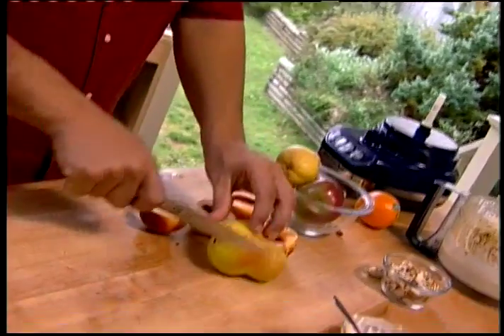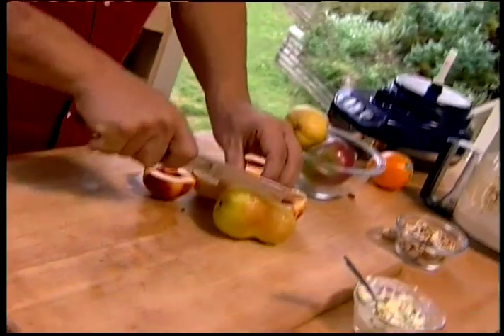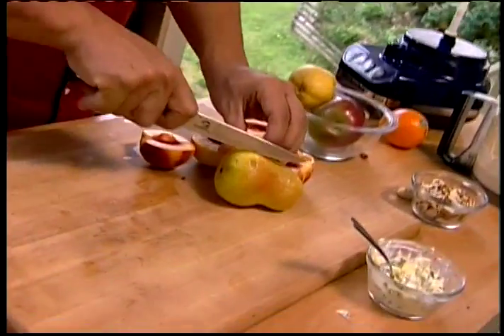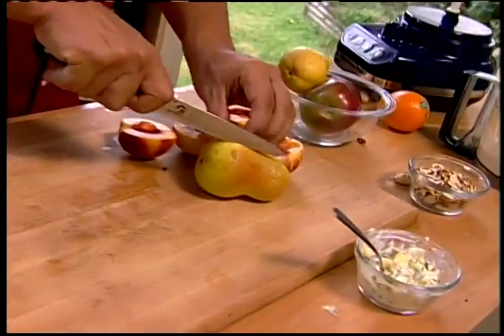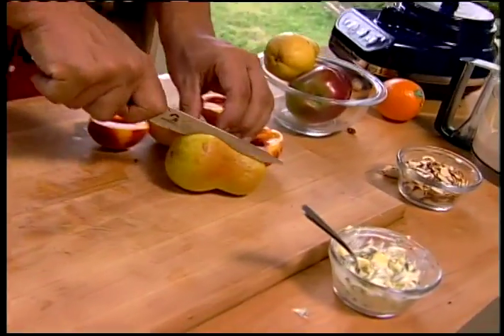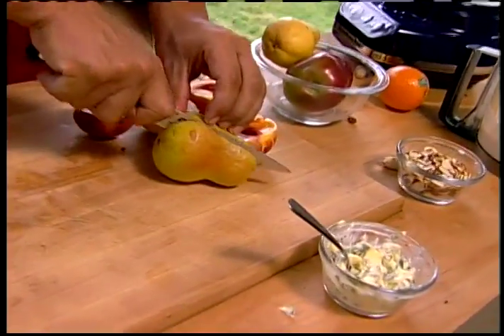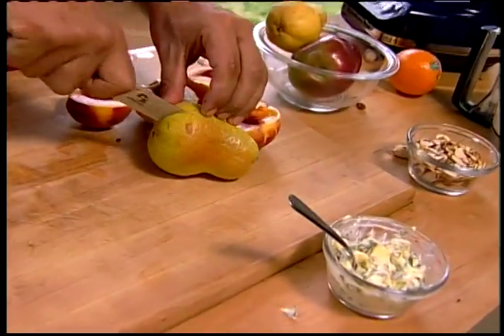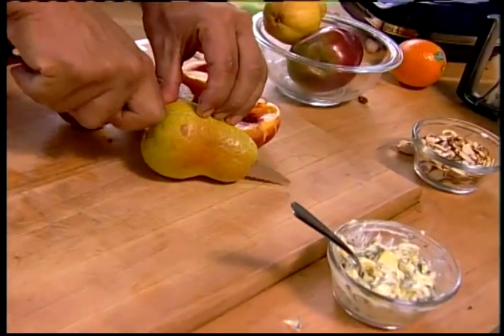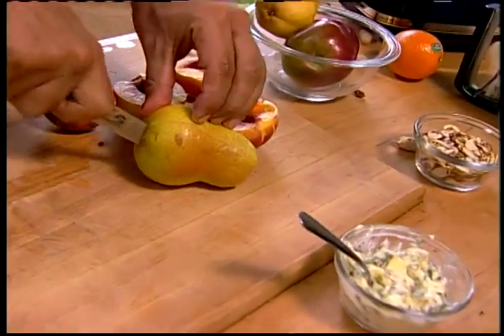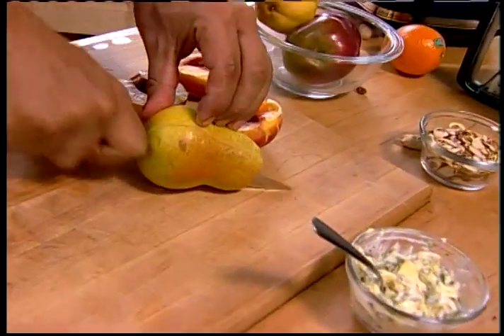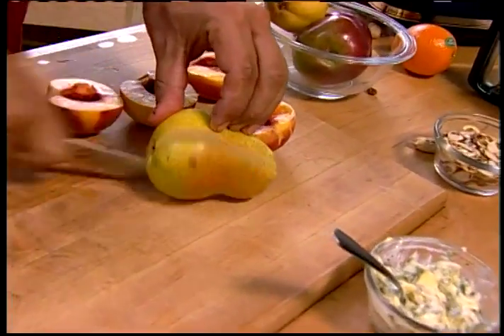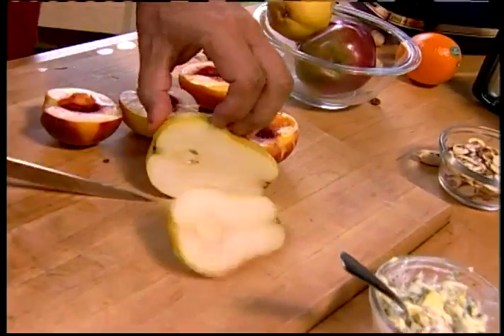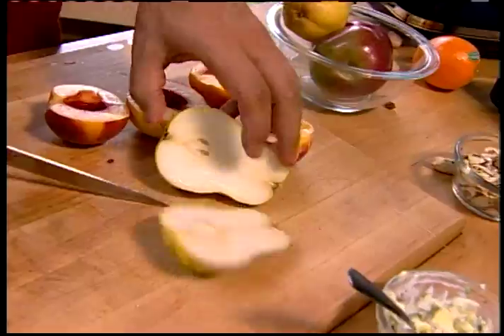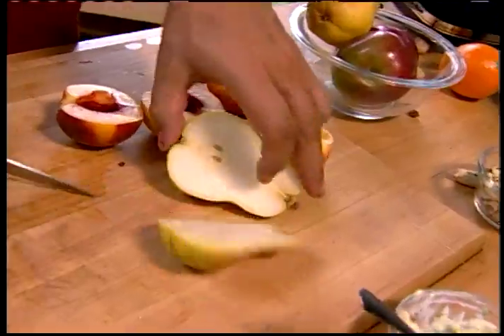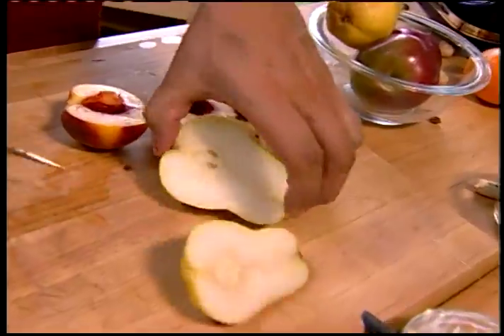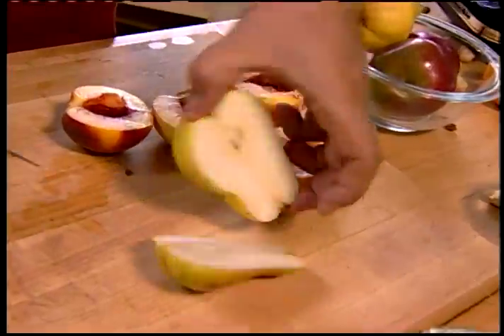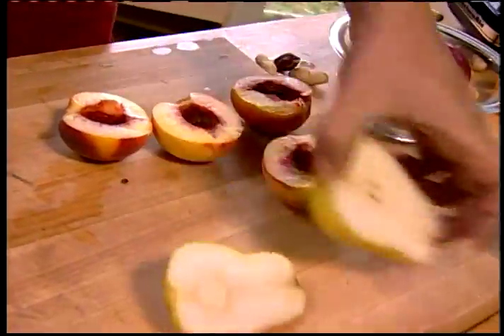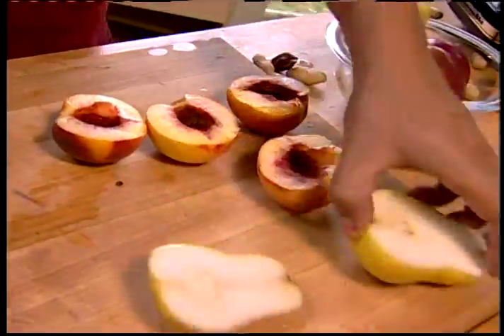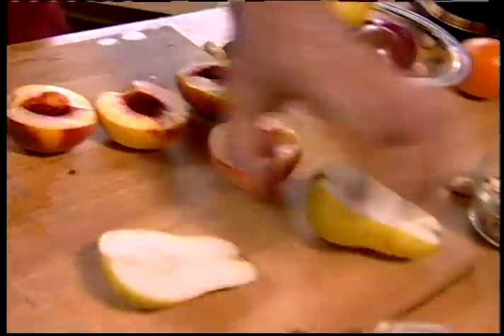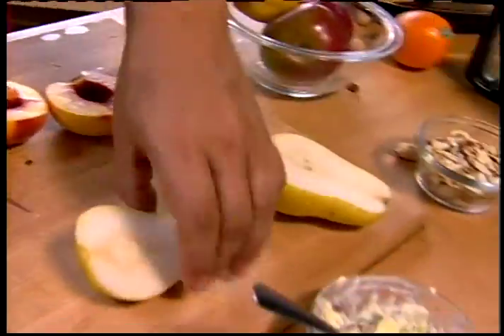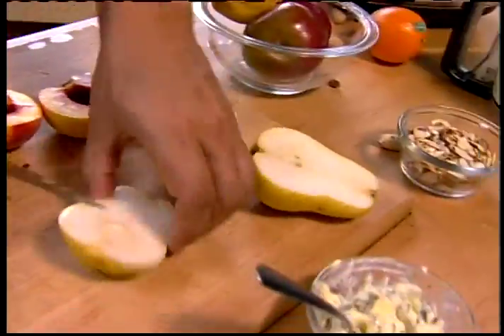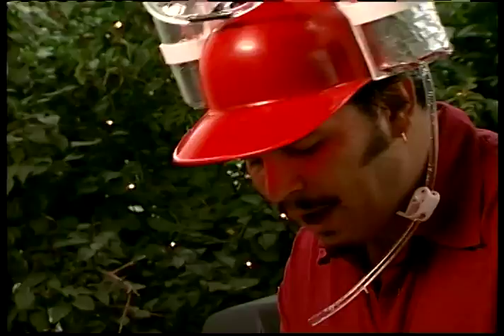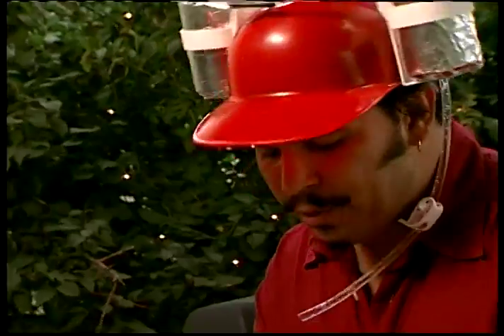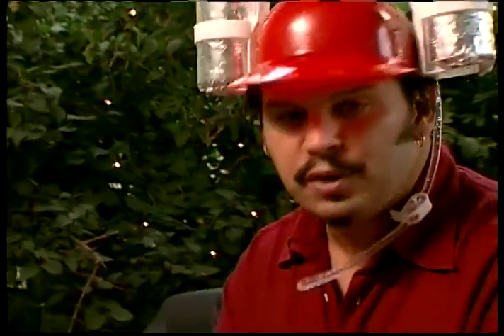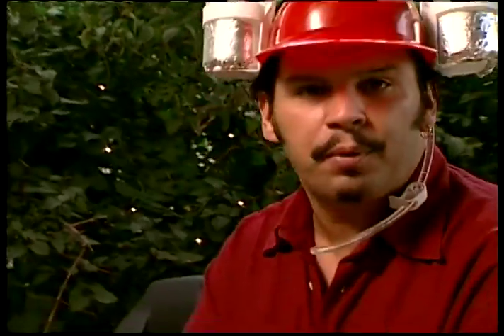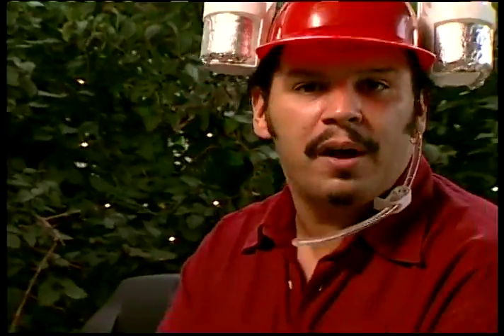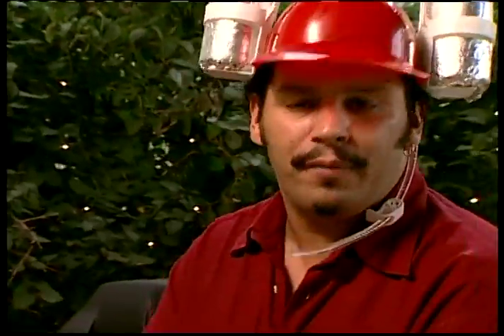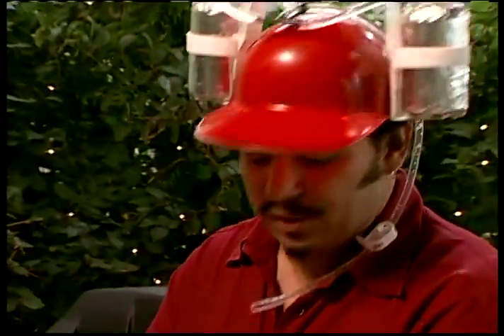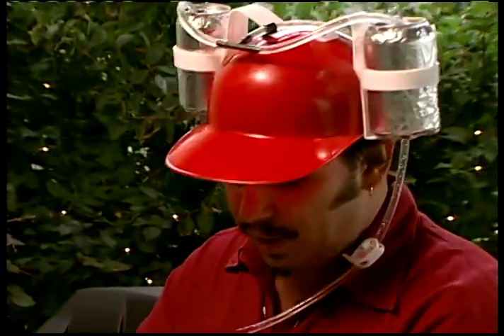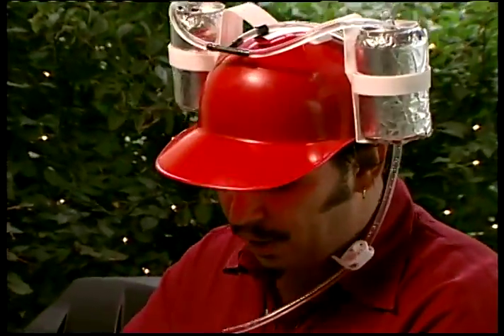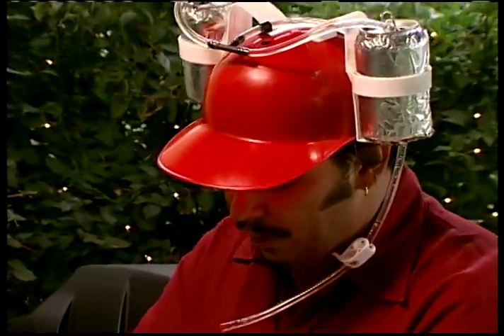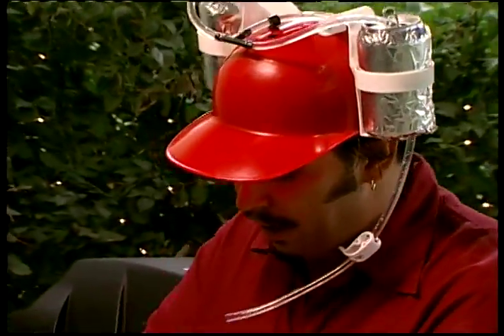We're cutting our fruit up into skewer-sized pieces — it's pretty obvious how to do that. When I come back, it's beer butt chicken, and we're having some more peanuts.